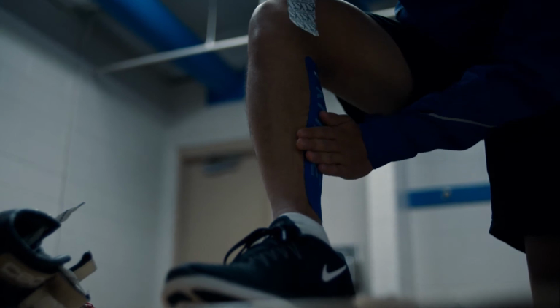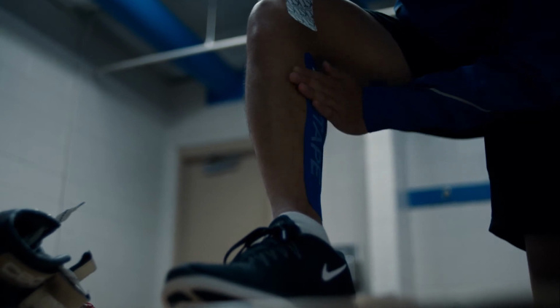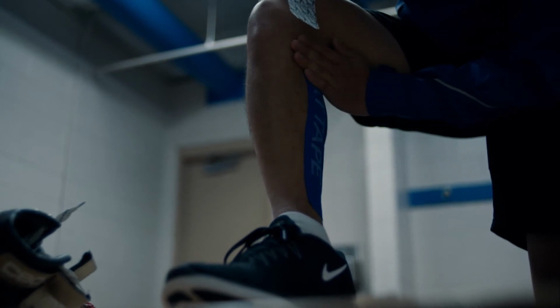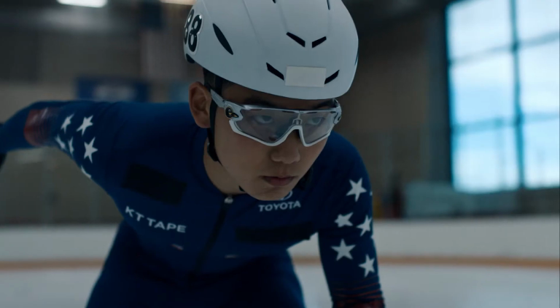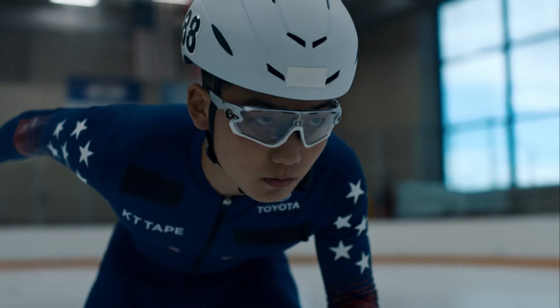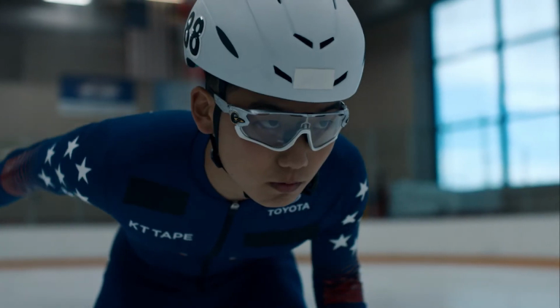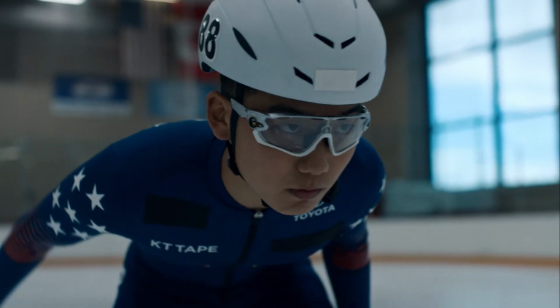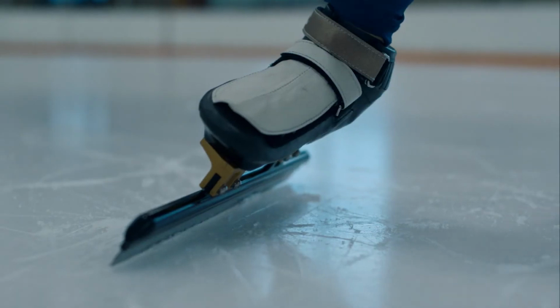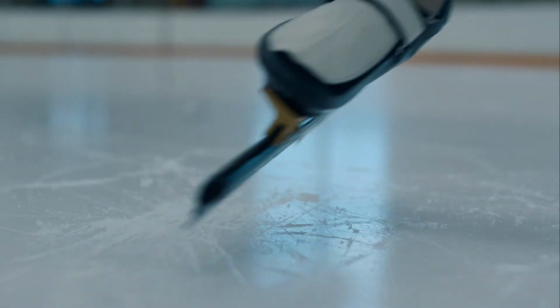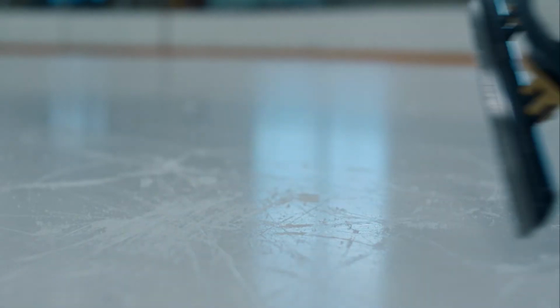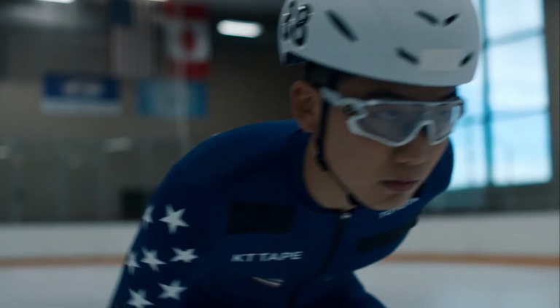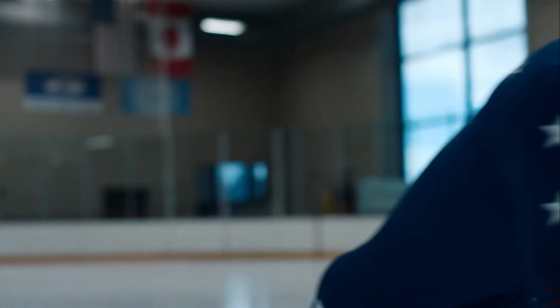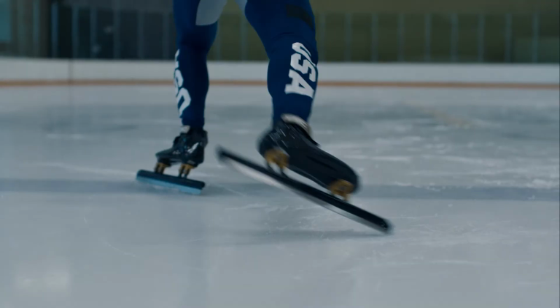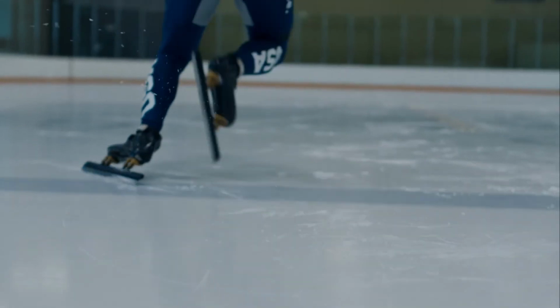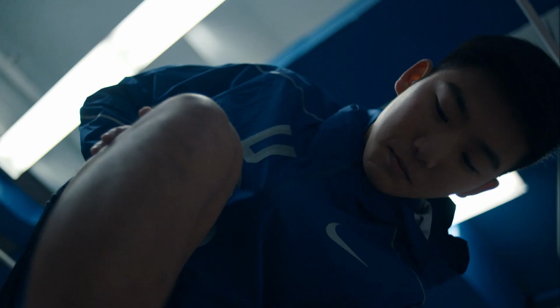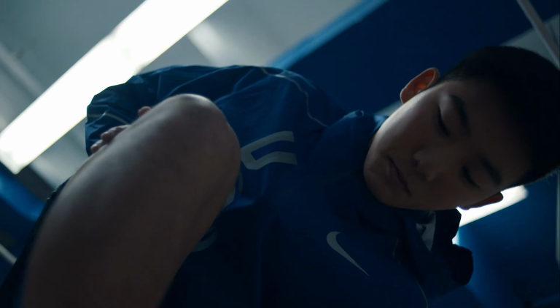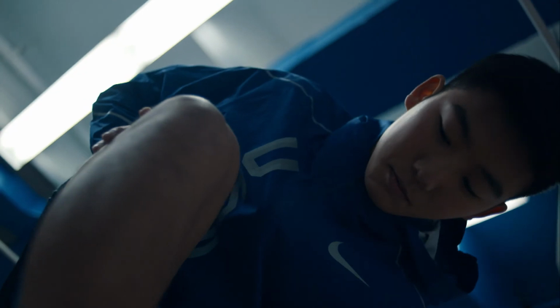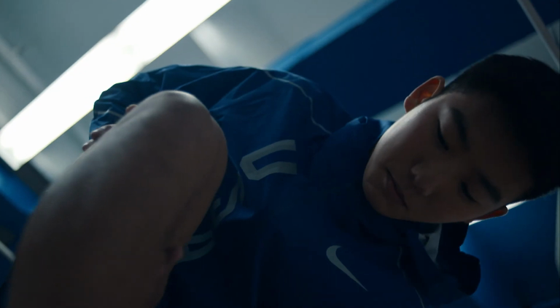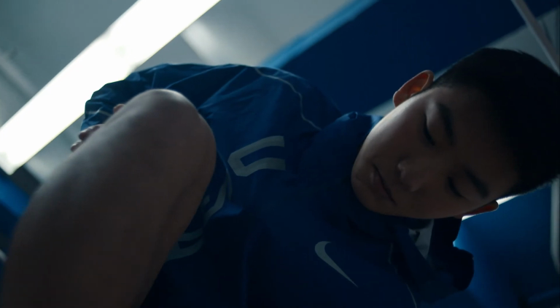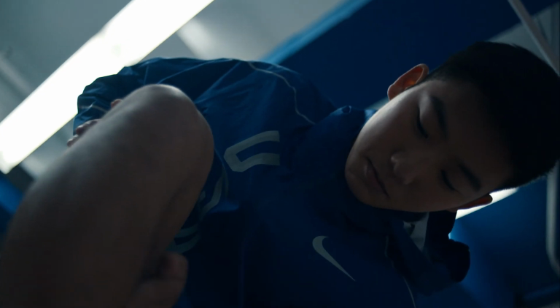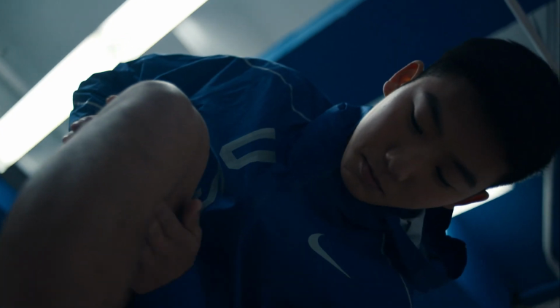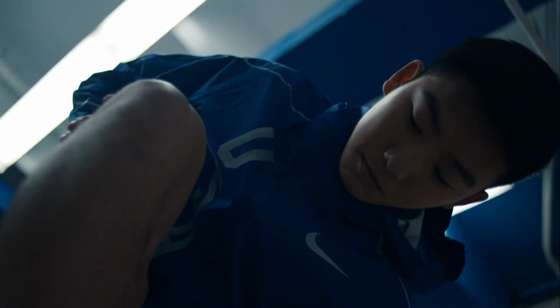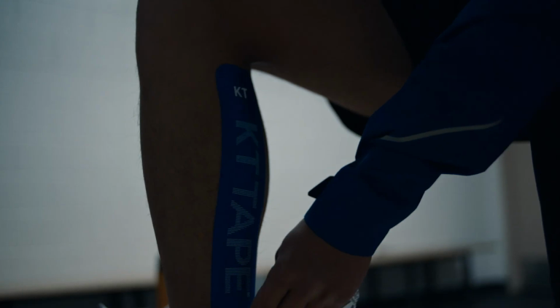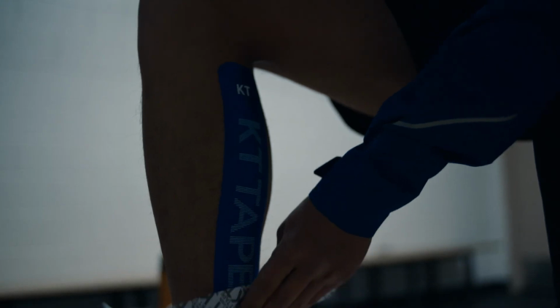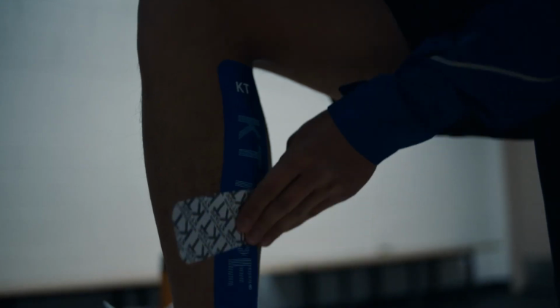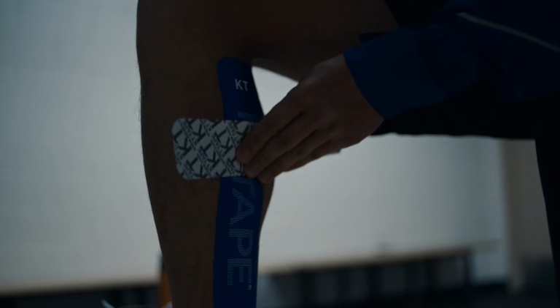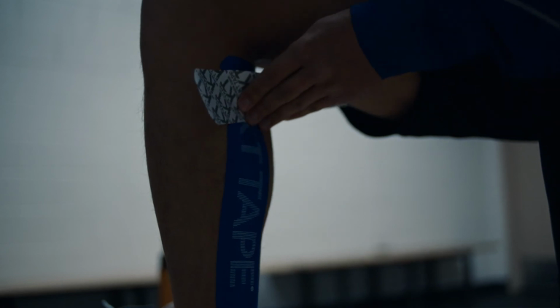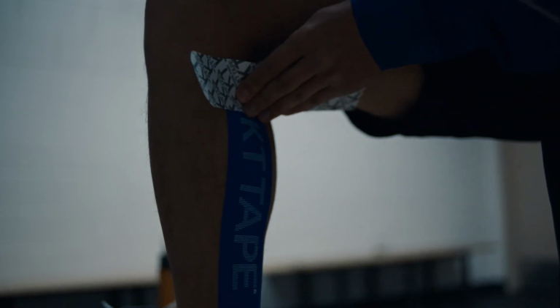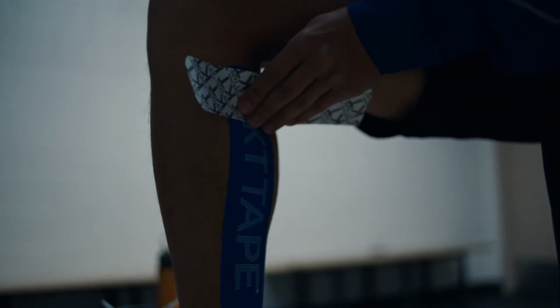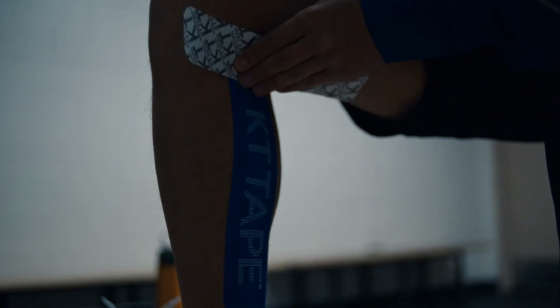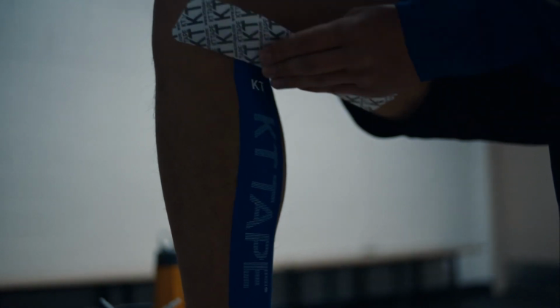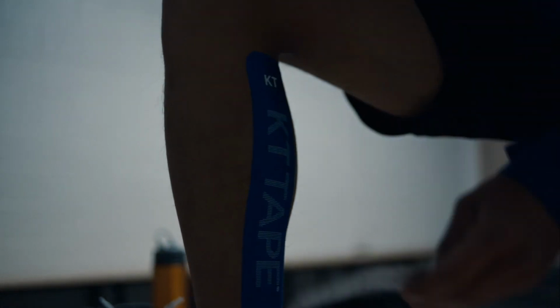Short track is such a technical sport. KT Tape helps me perform at my best.